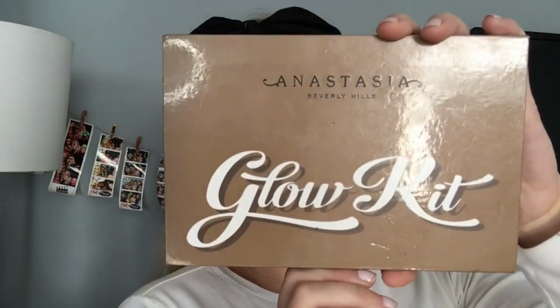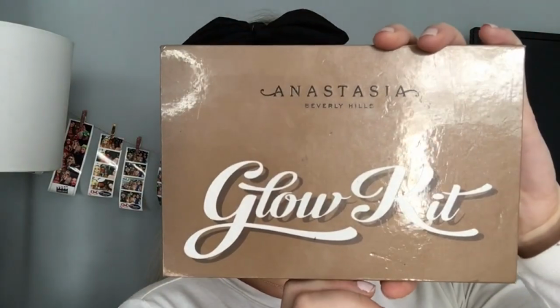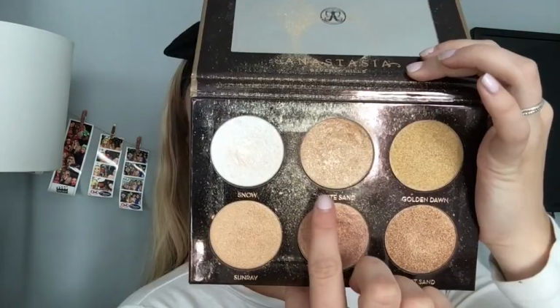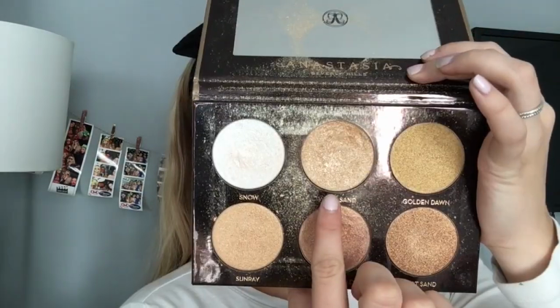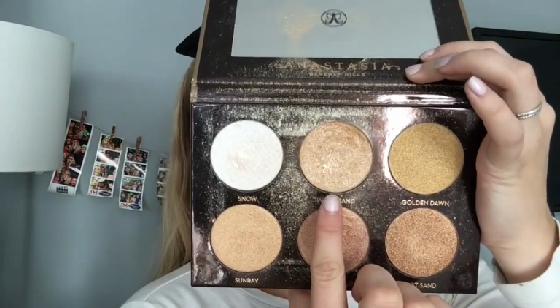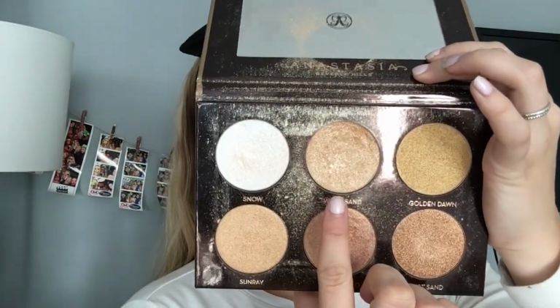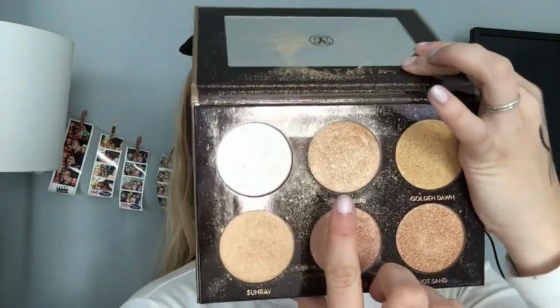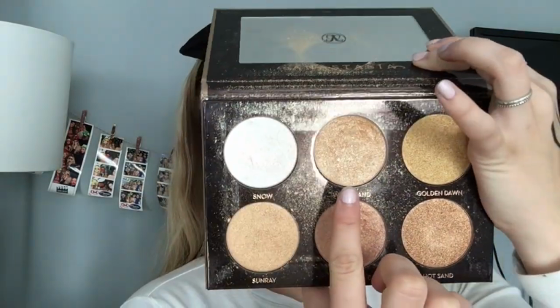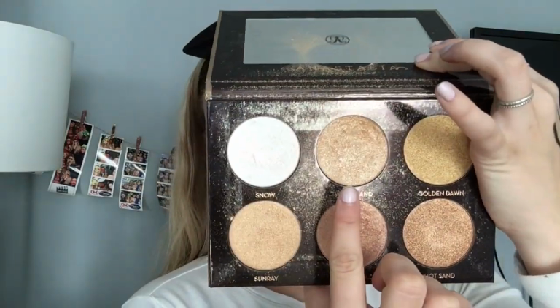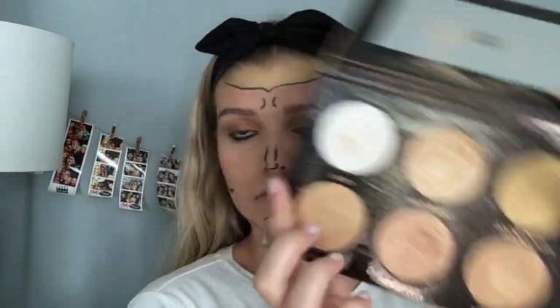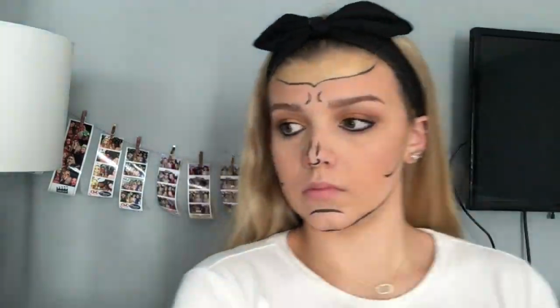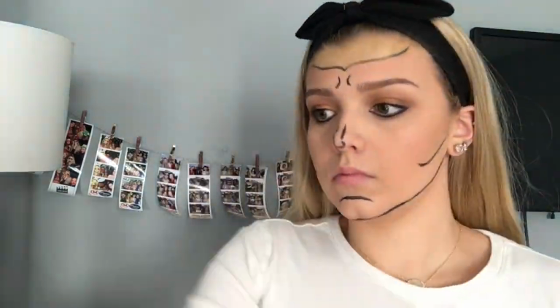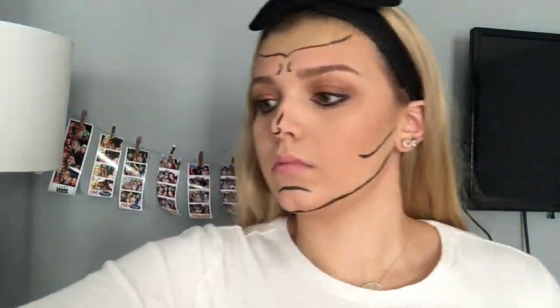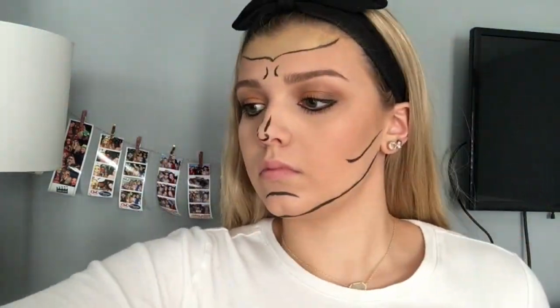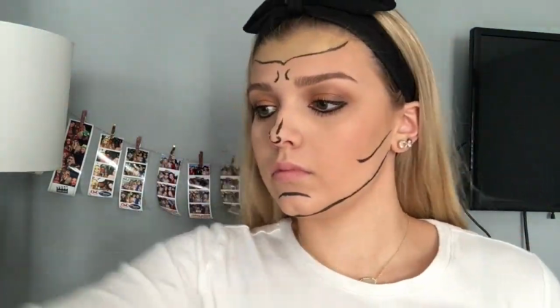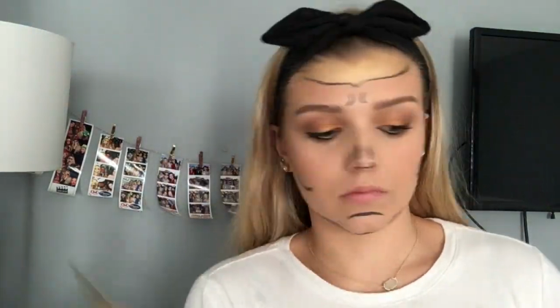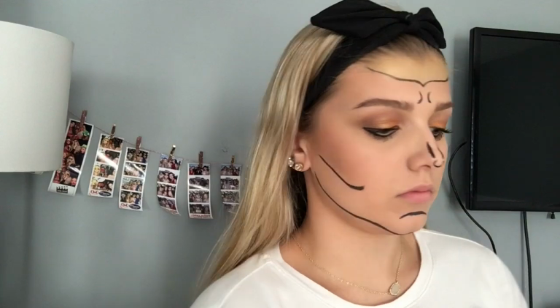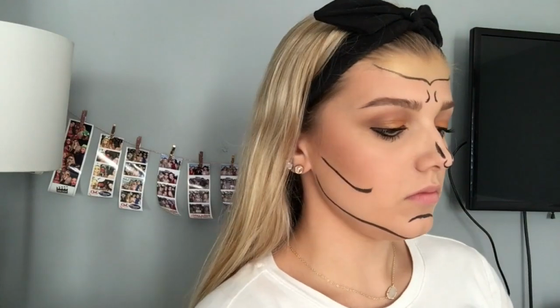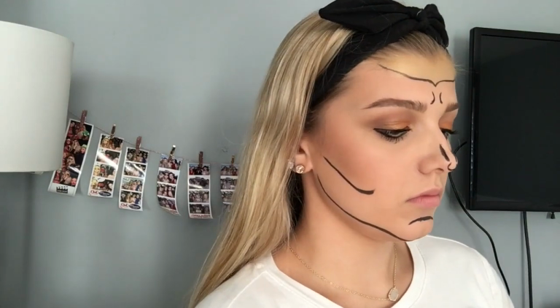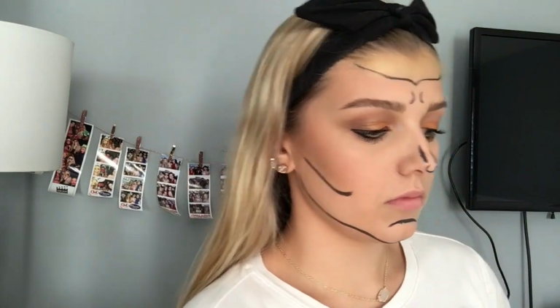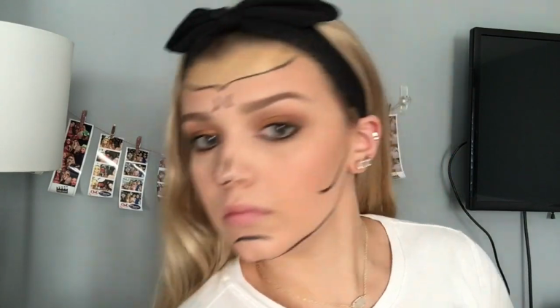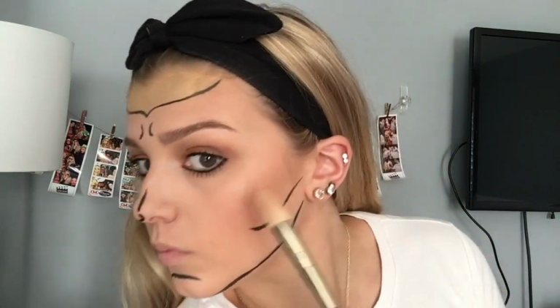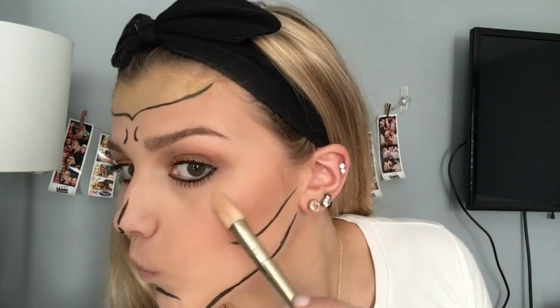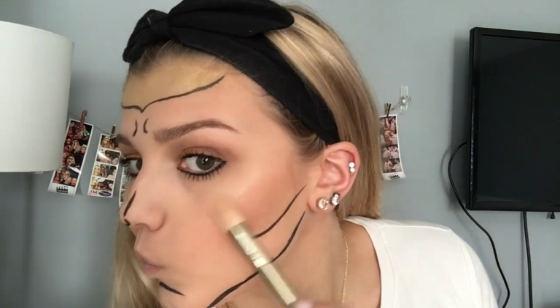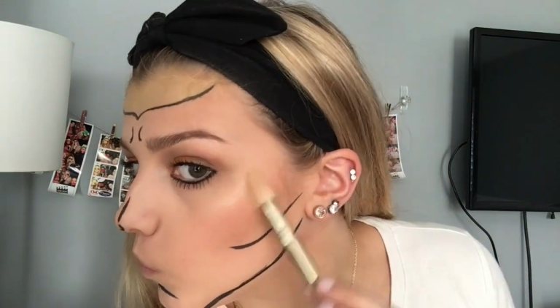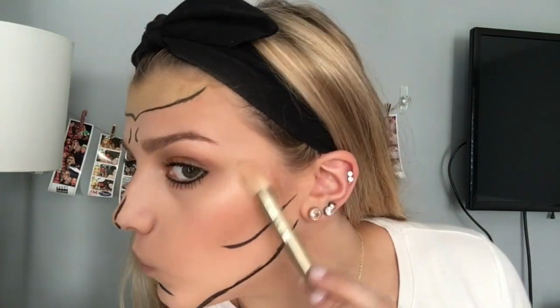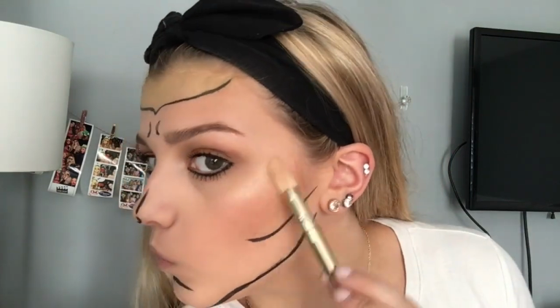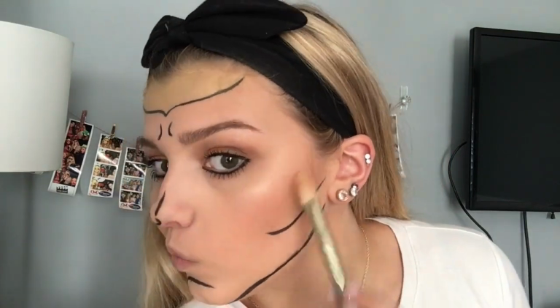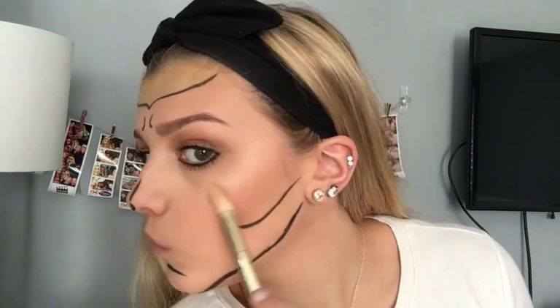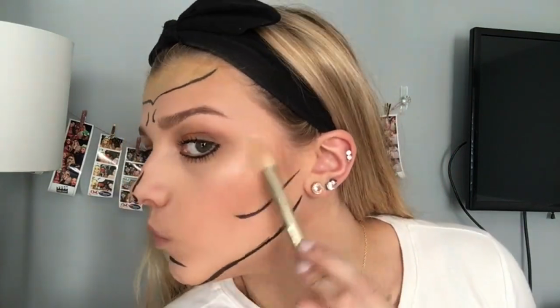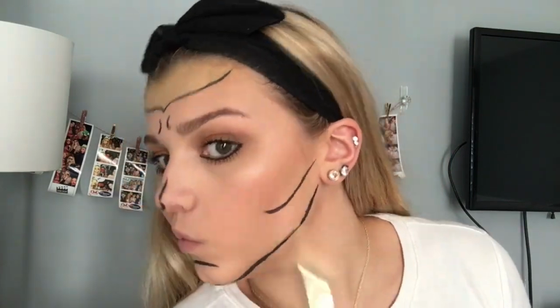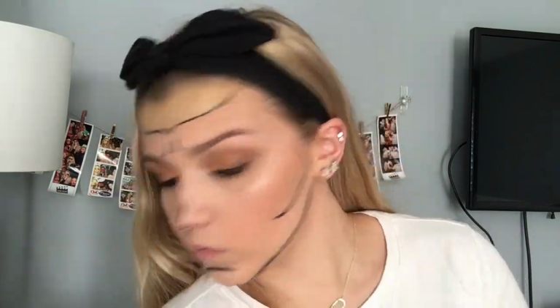And then I'm using my Anastasia palette in the shade White Sand, and I'm going to be highlighting my cheekbones, the tip of my nose, and my inner corners.